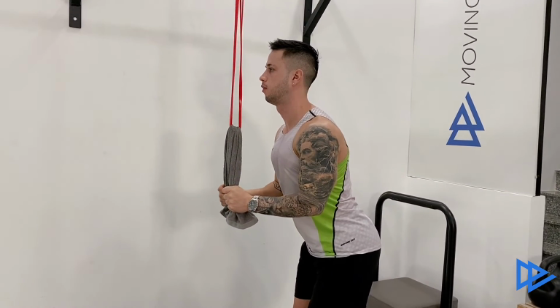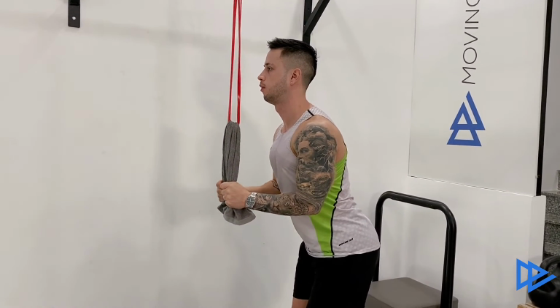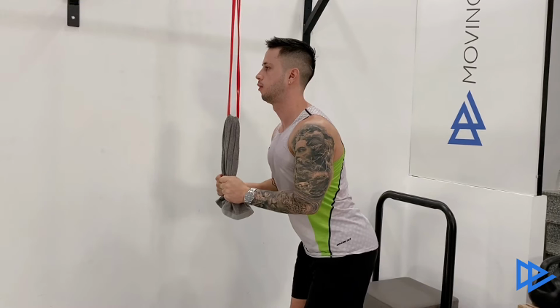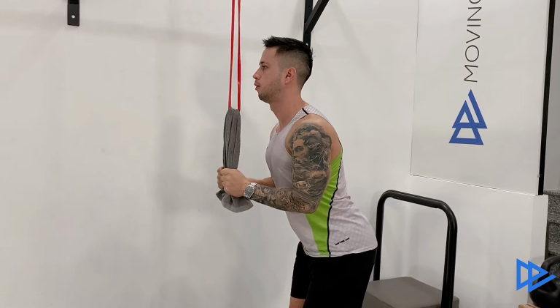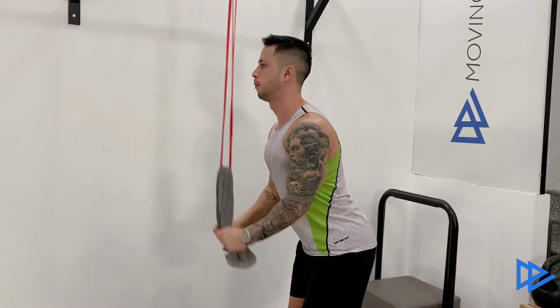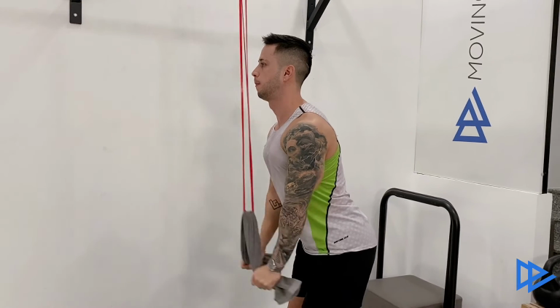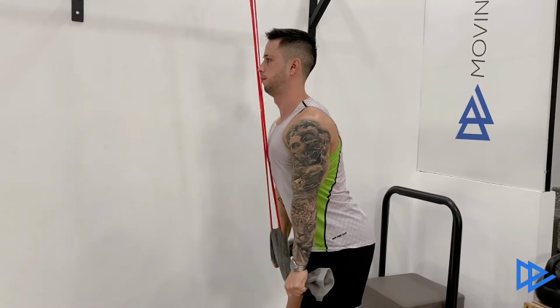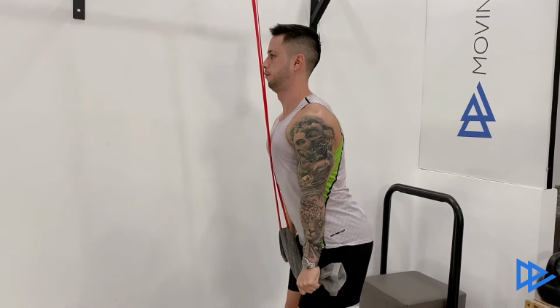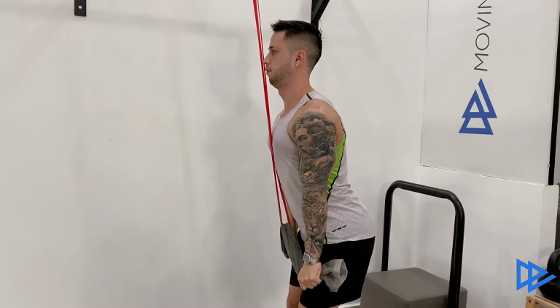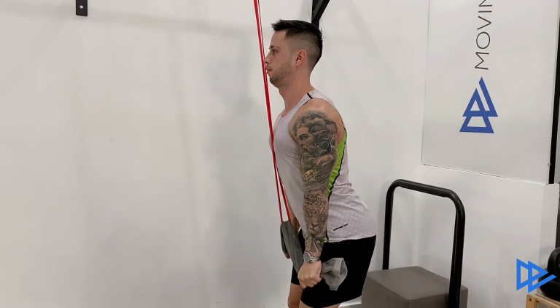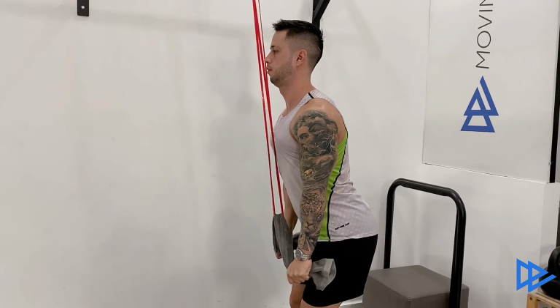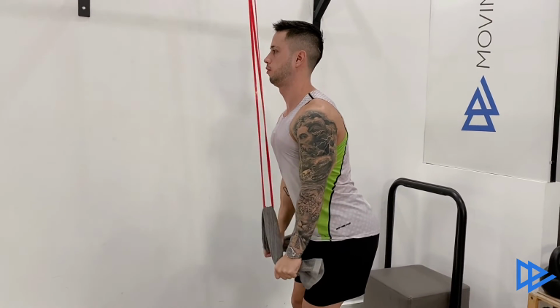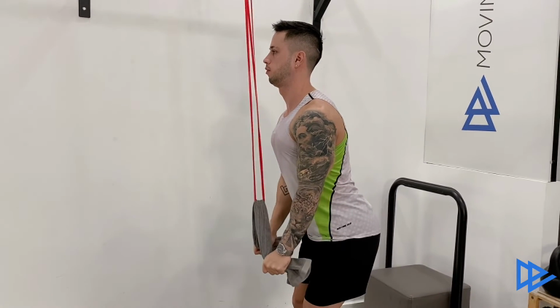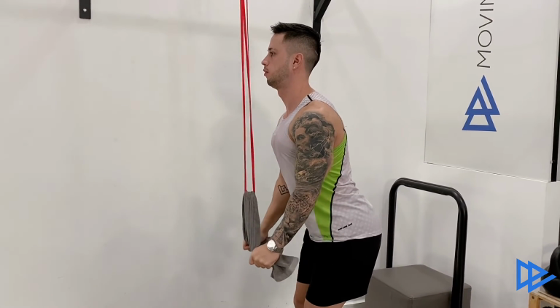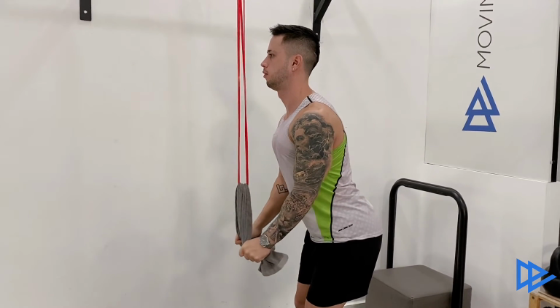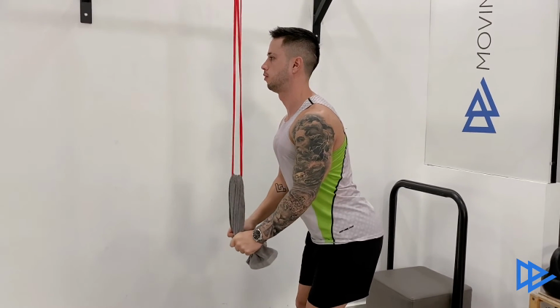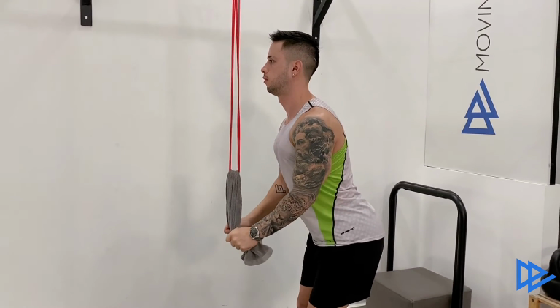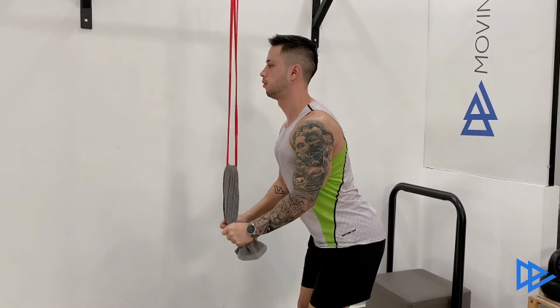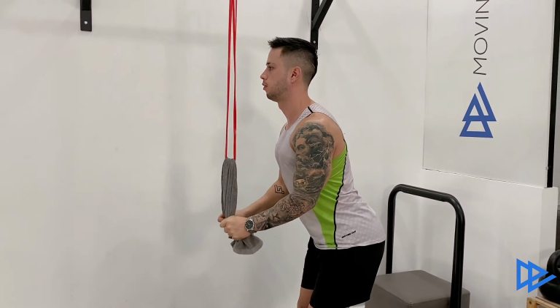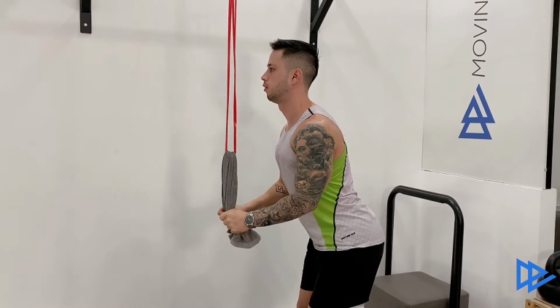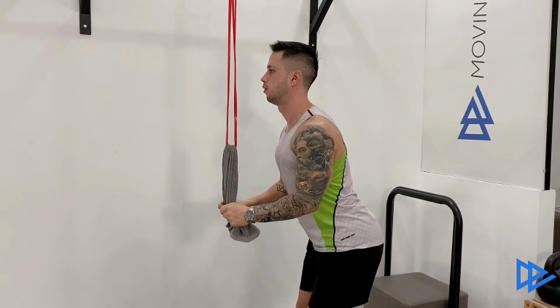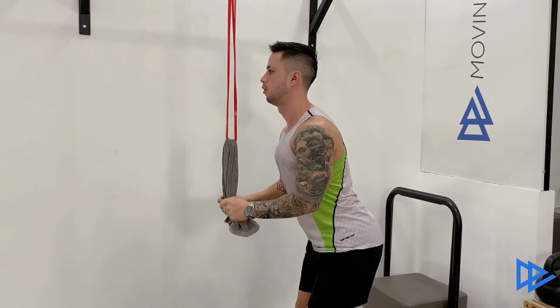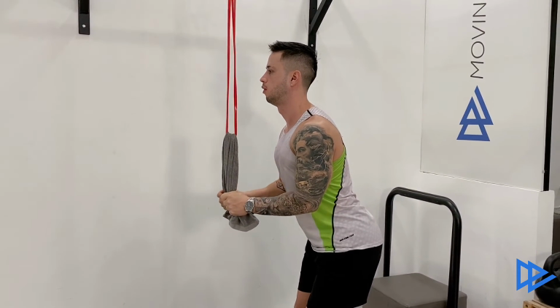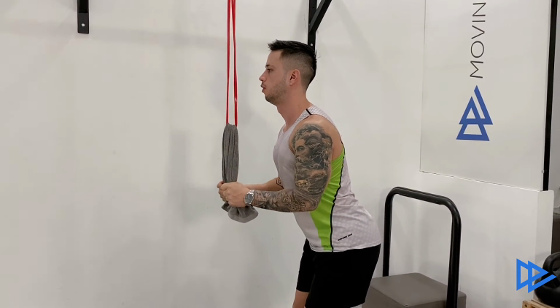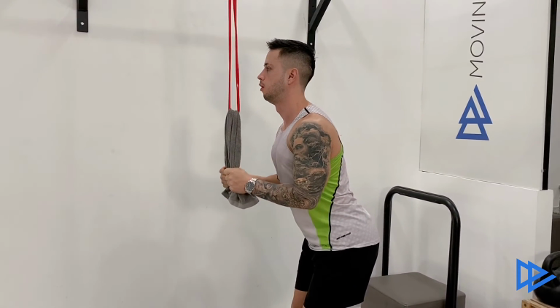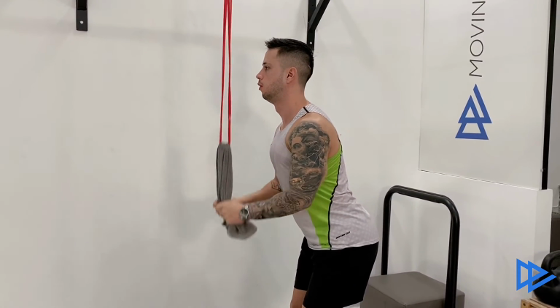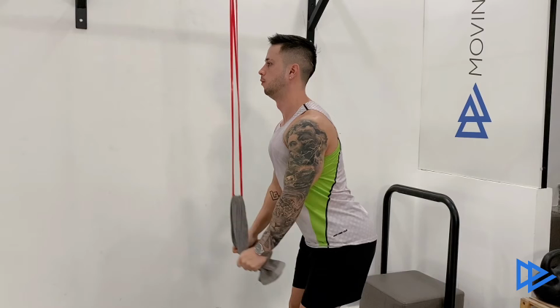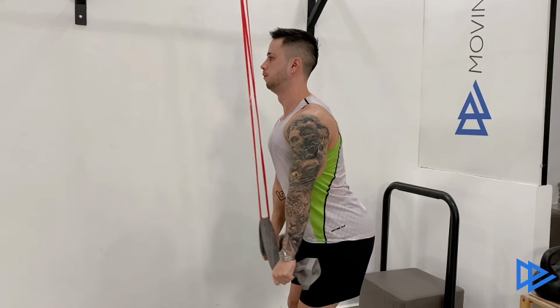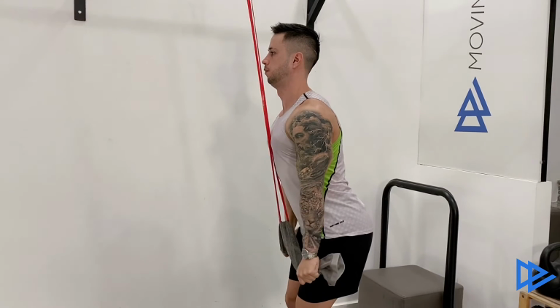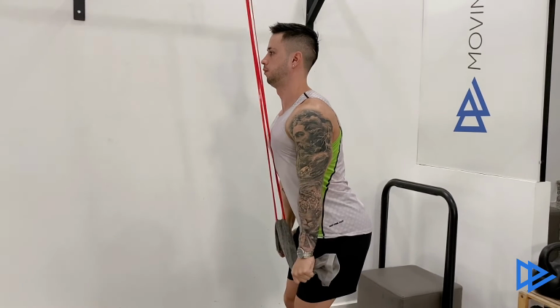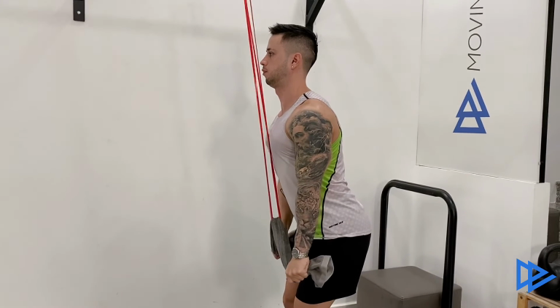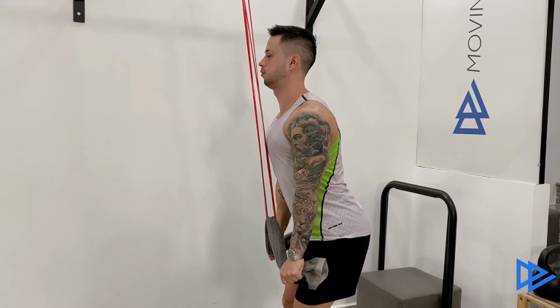When your elbows reach a 90-degree angle, pull down again. Important: the goal is to fully extend your arms and wrists.